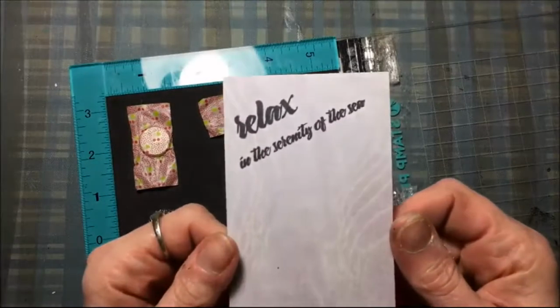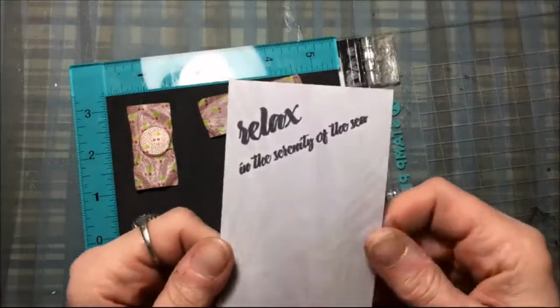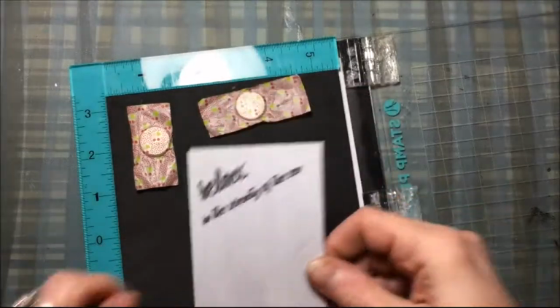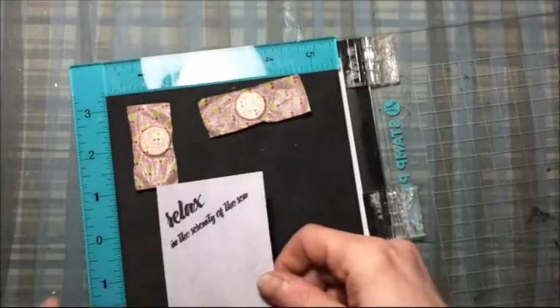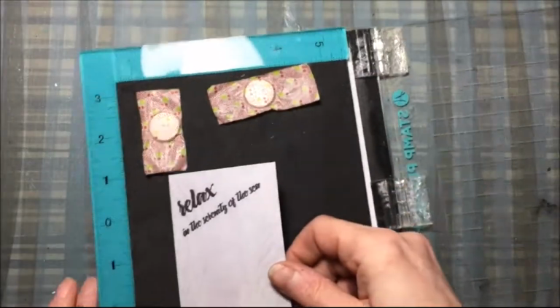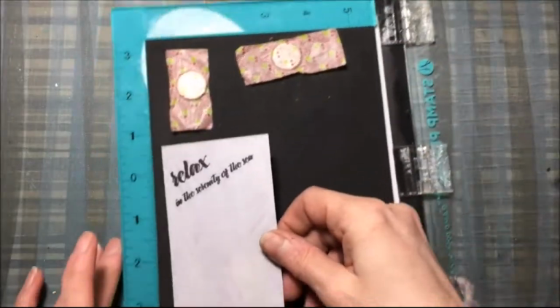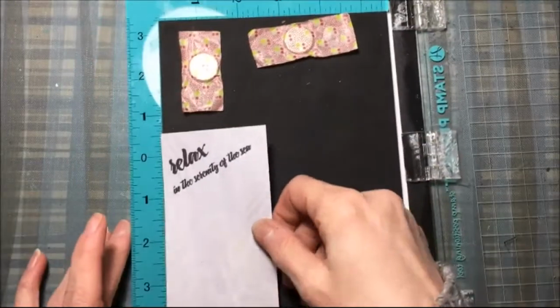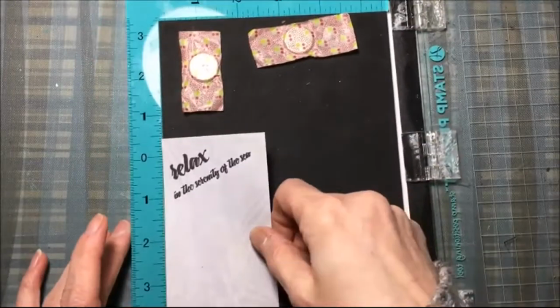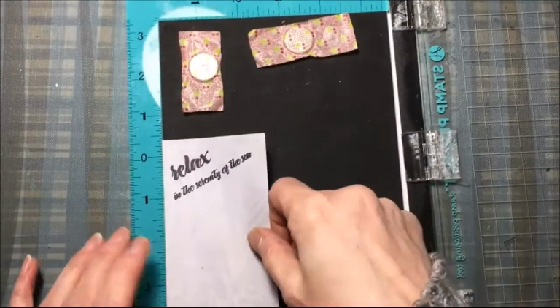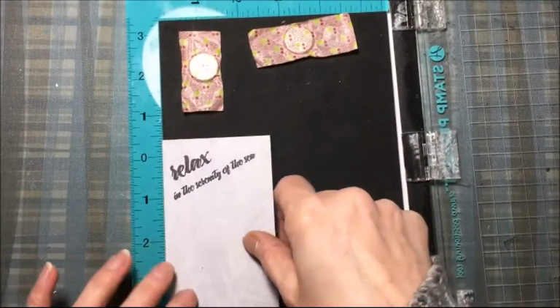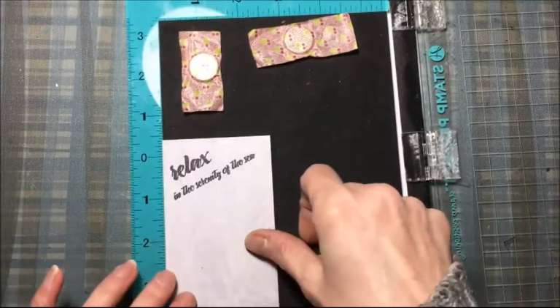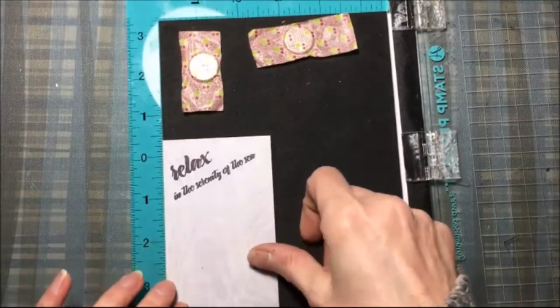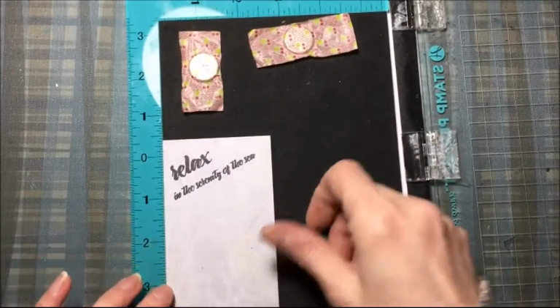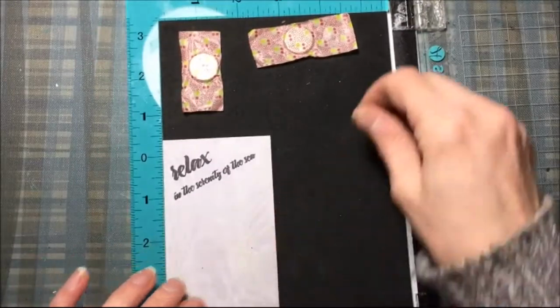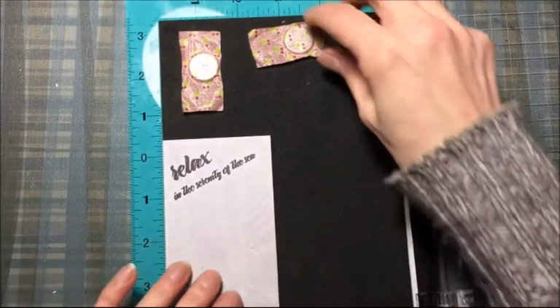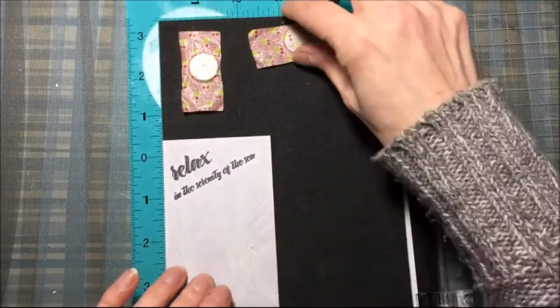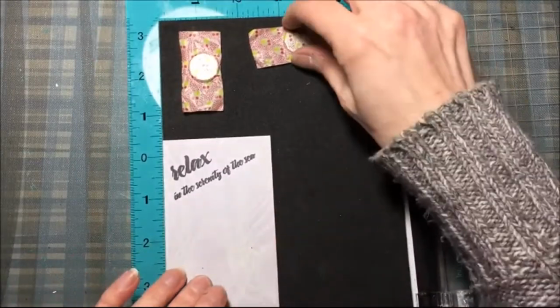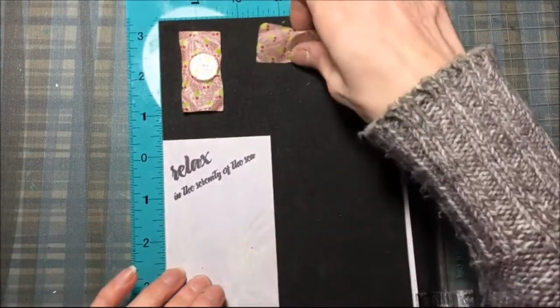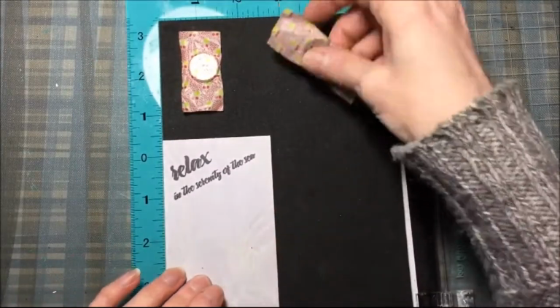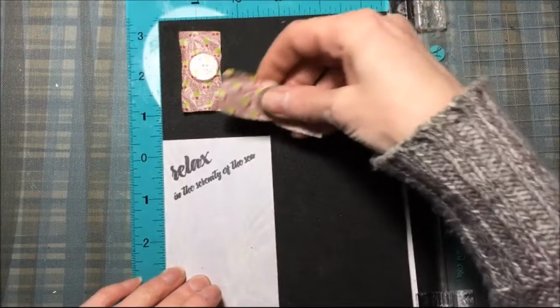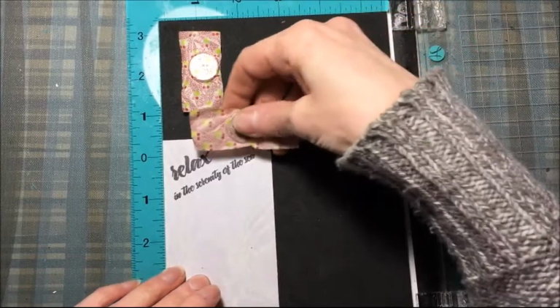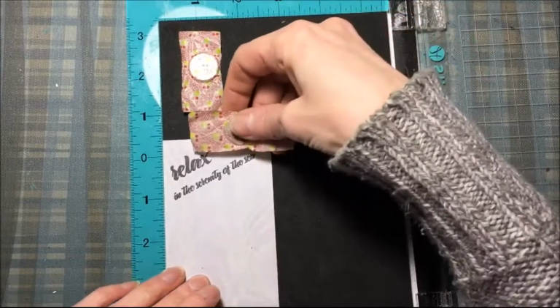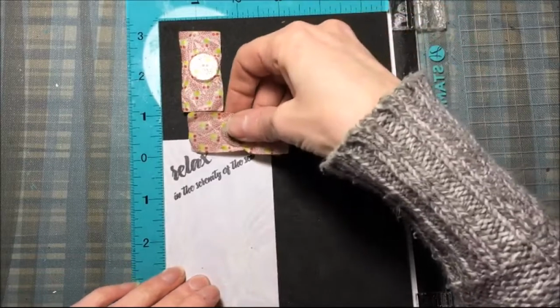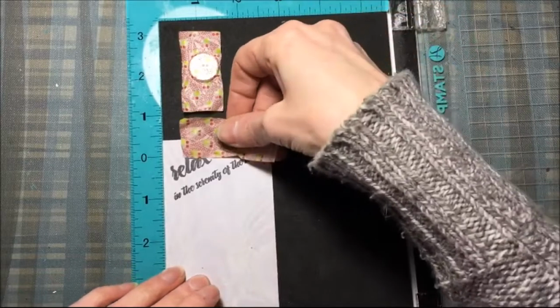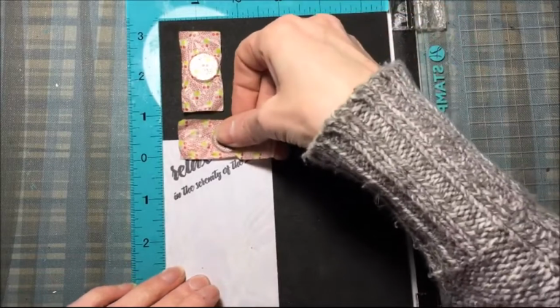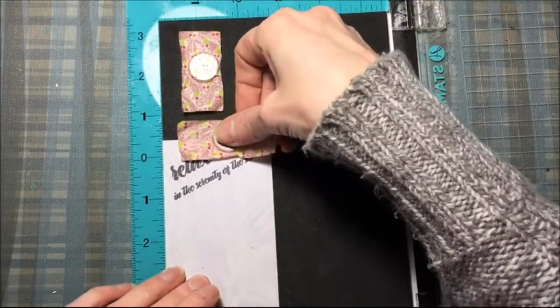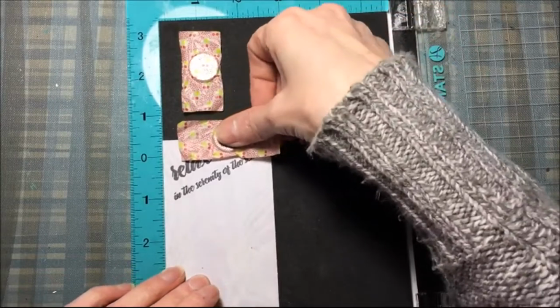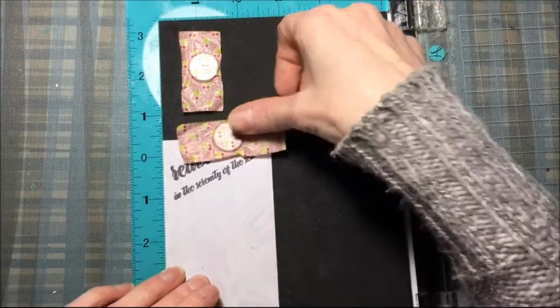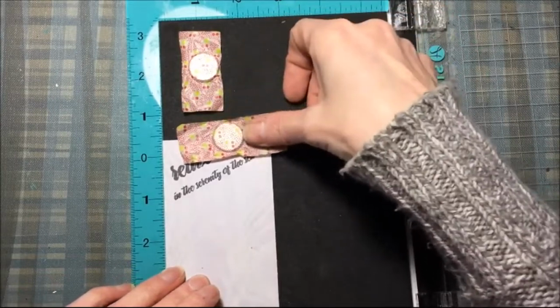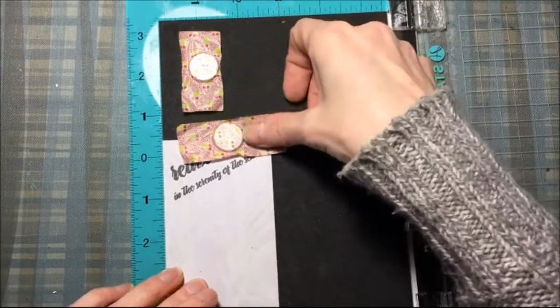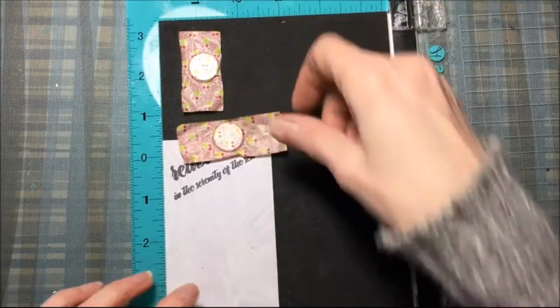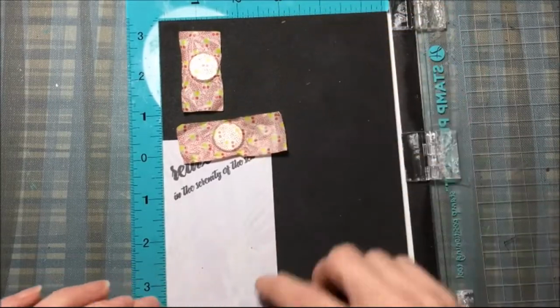And there it is — 'Relax in the Serenity of the Sea.' I'm going to place that back in my stamping tool.